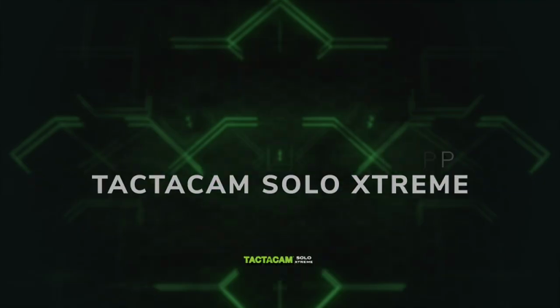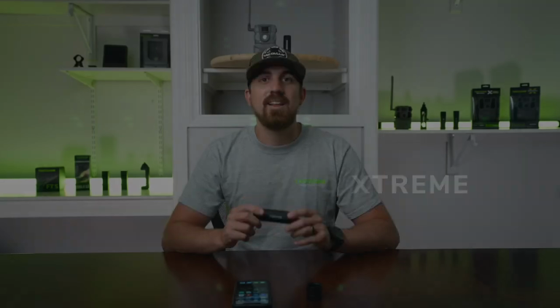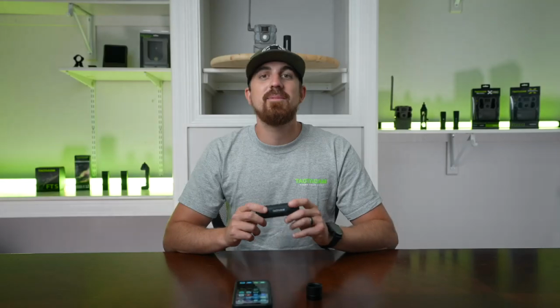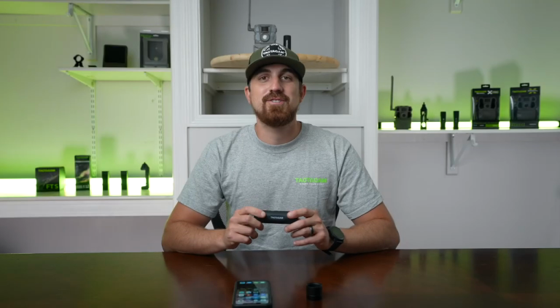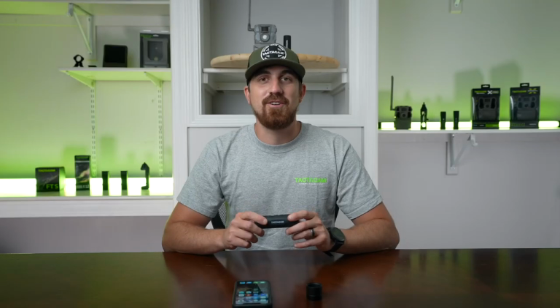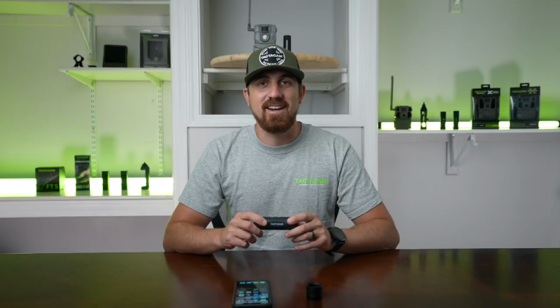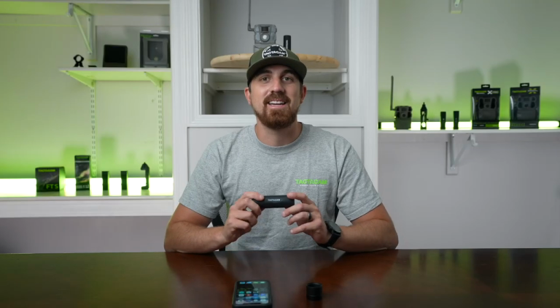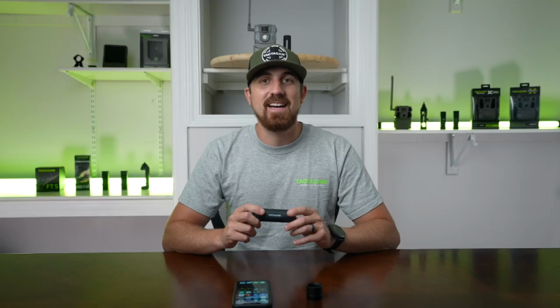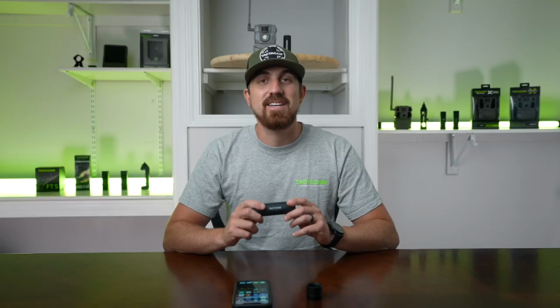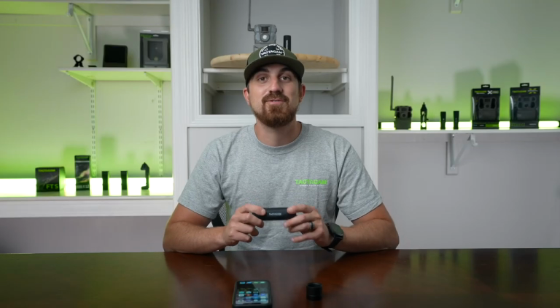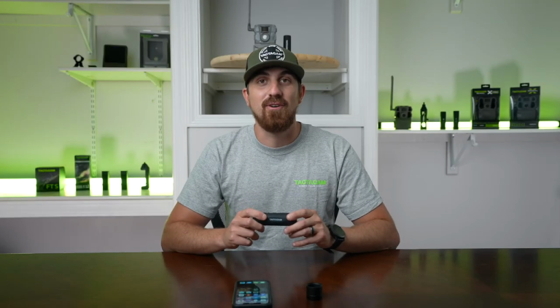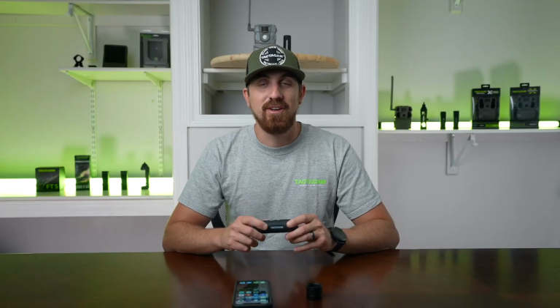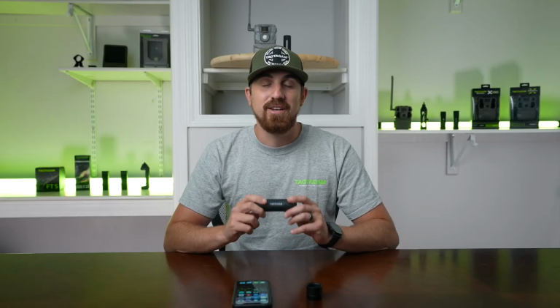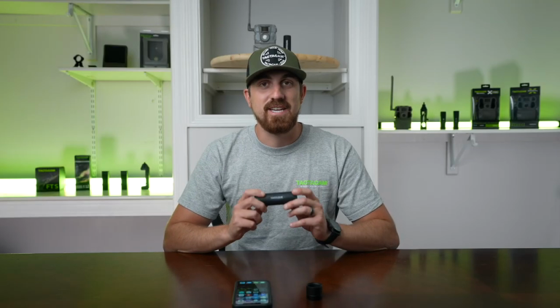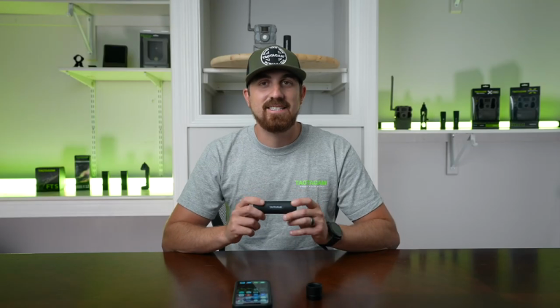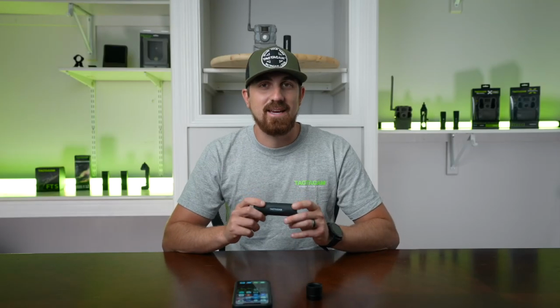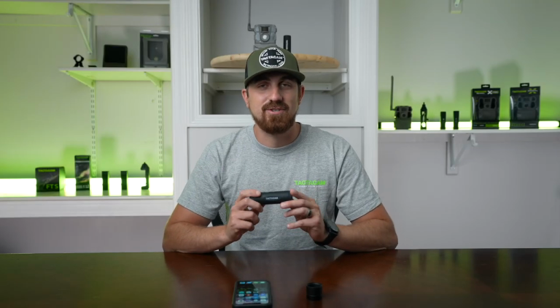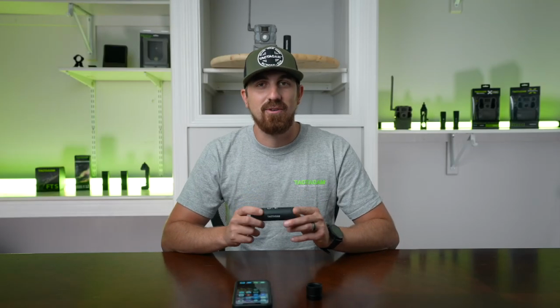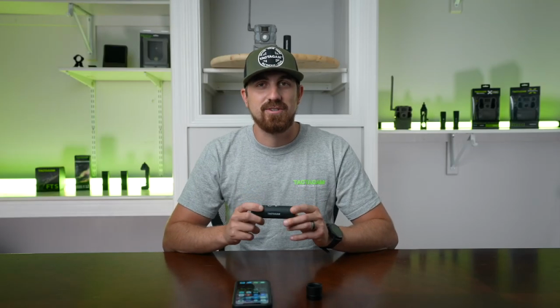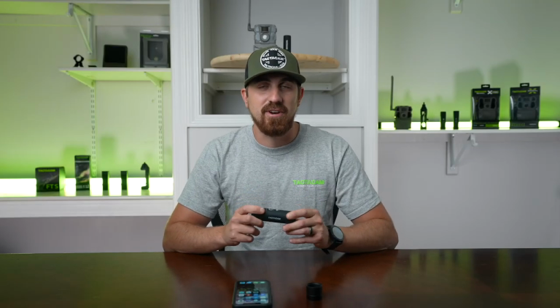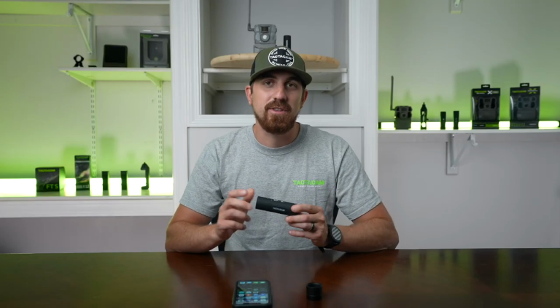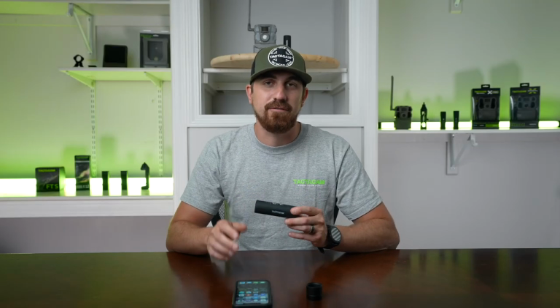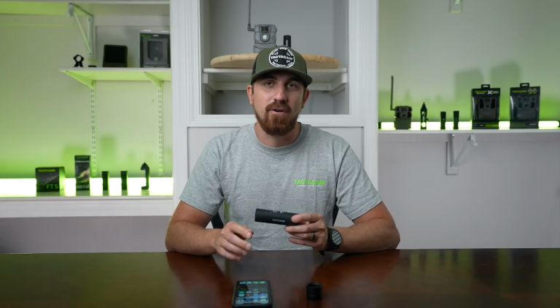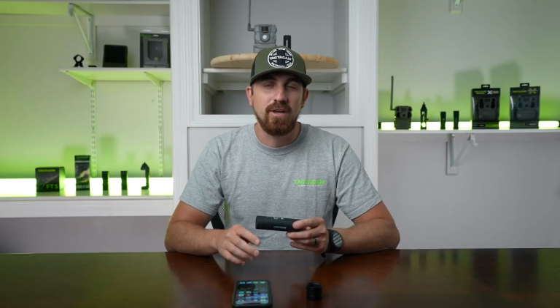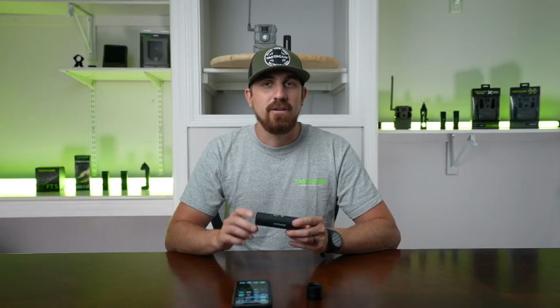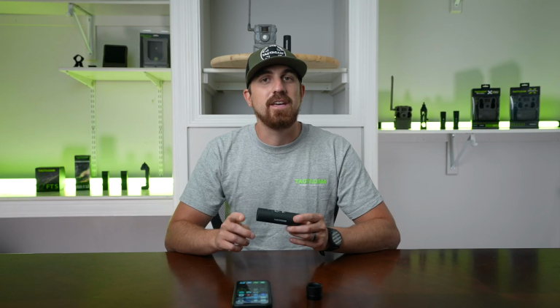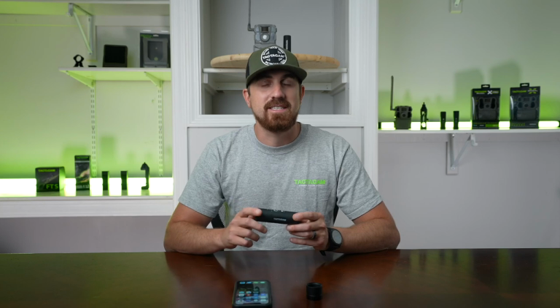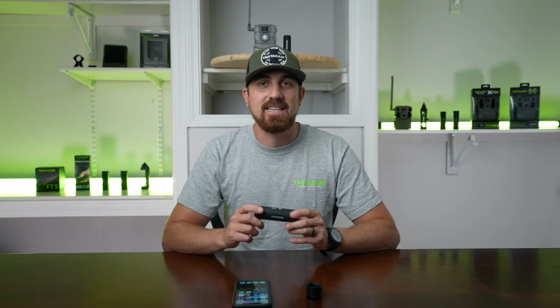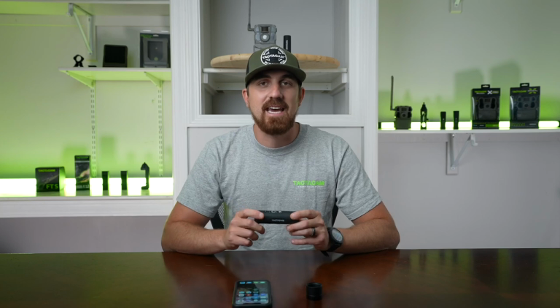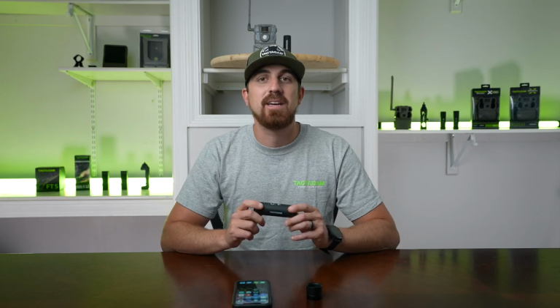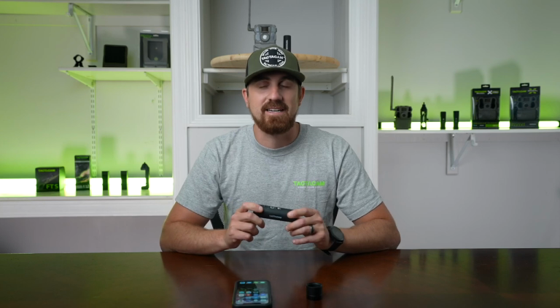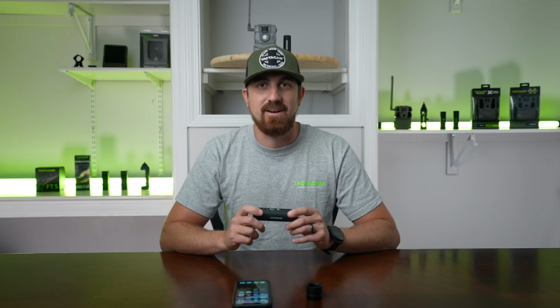Now I'm going to show you how to connect and control your Tacticam Solo Extreme with your phone via the Tacticam Connect app.